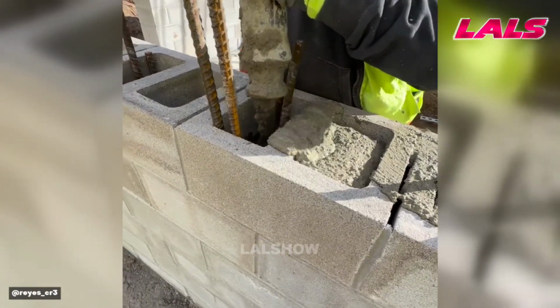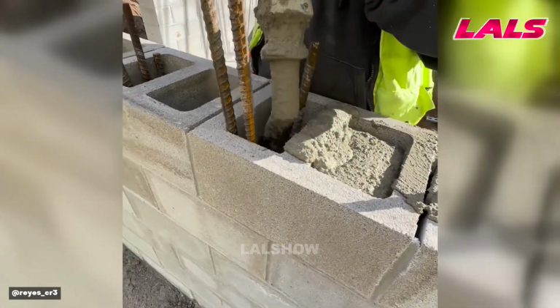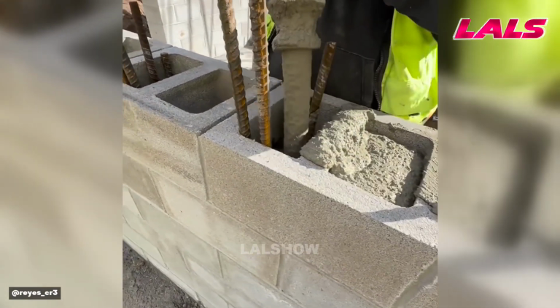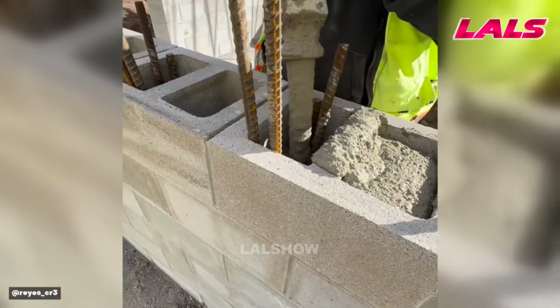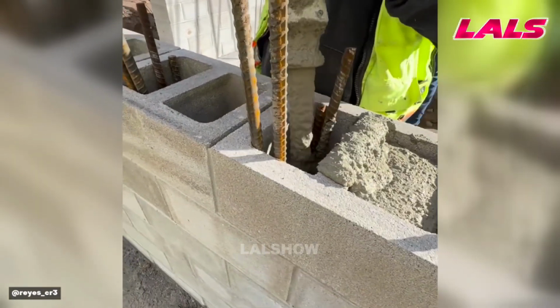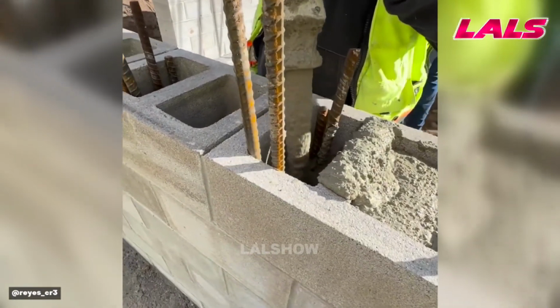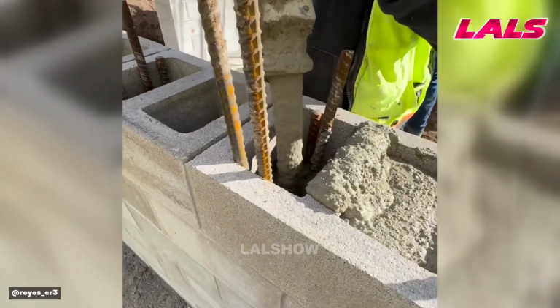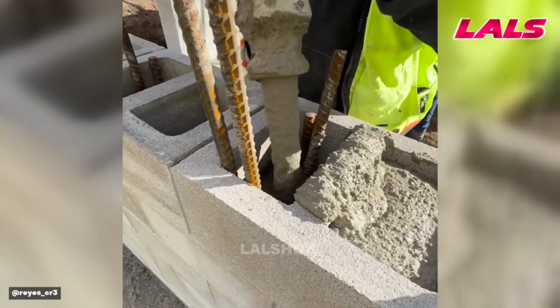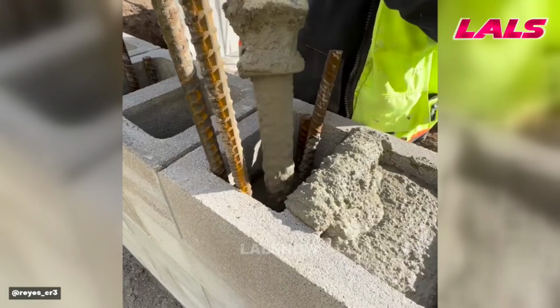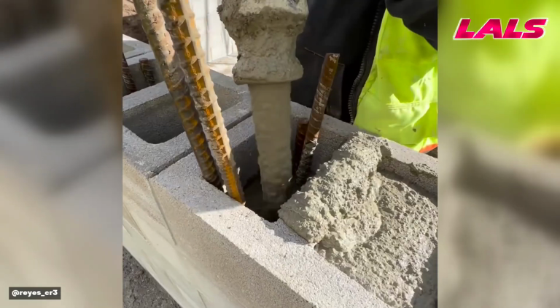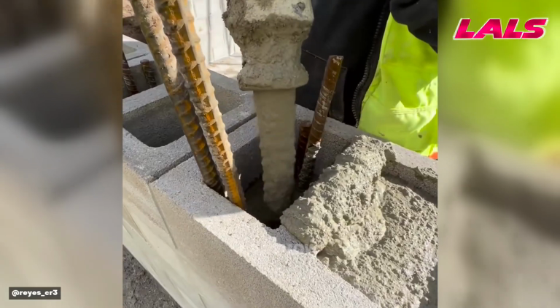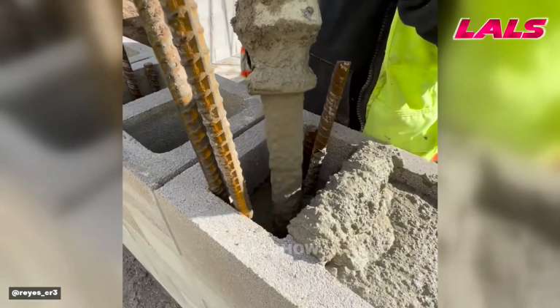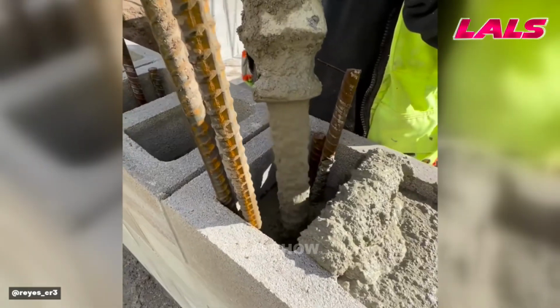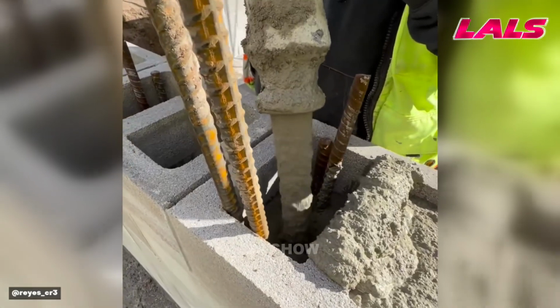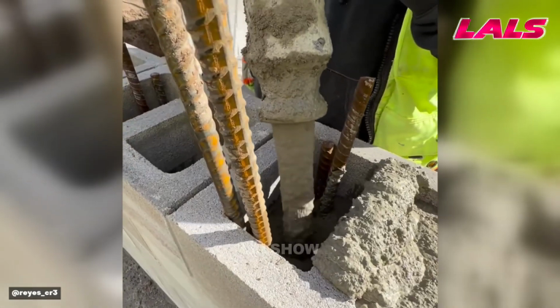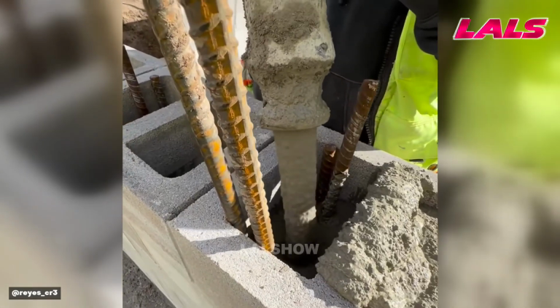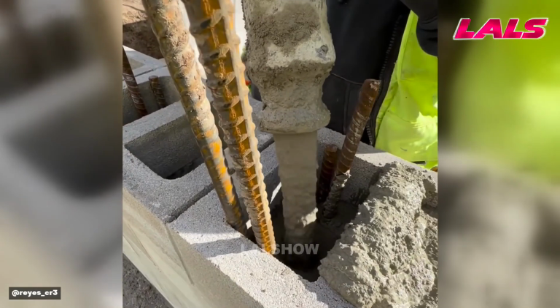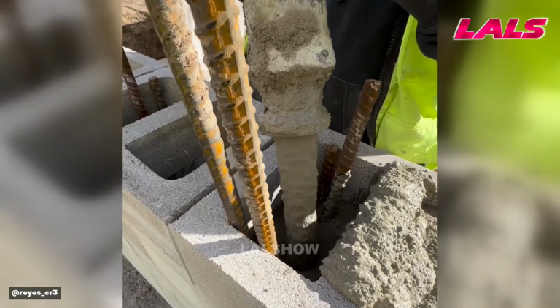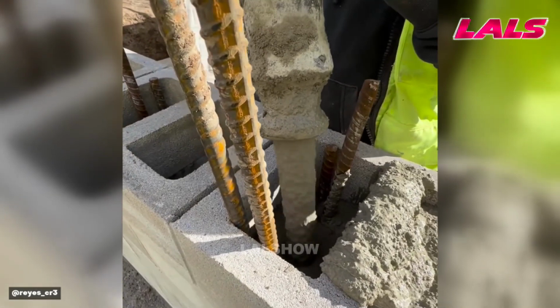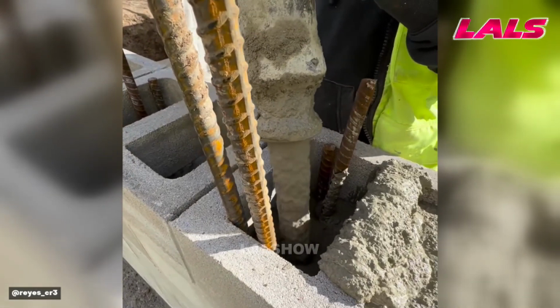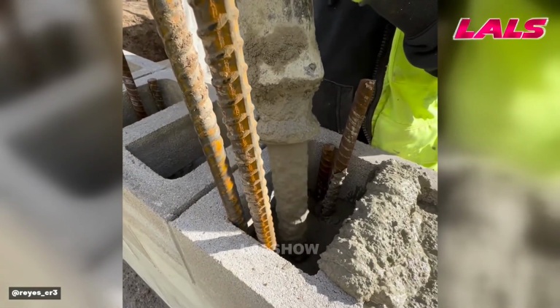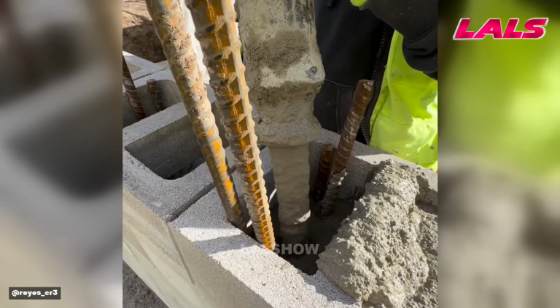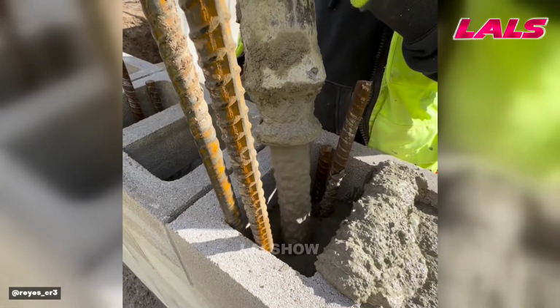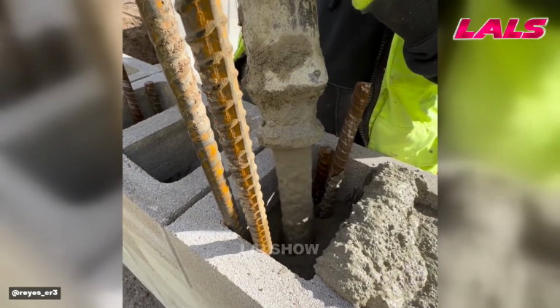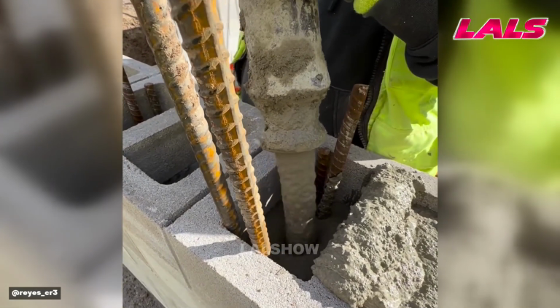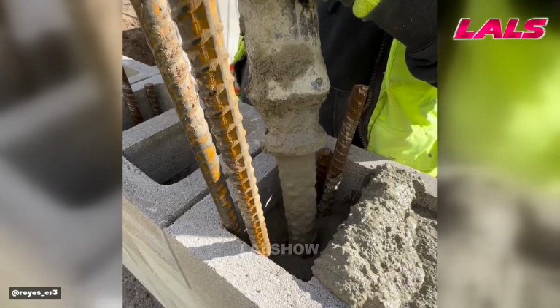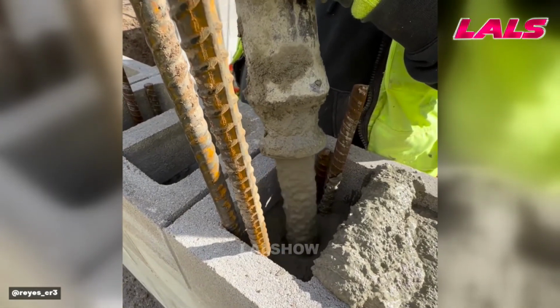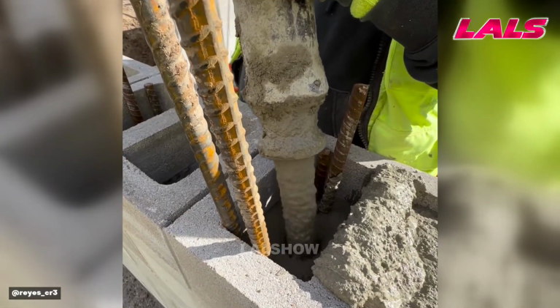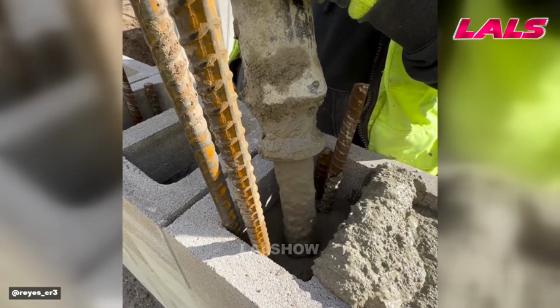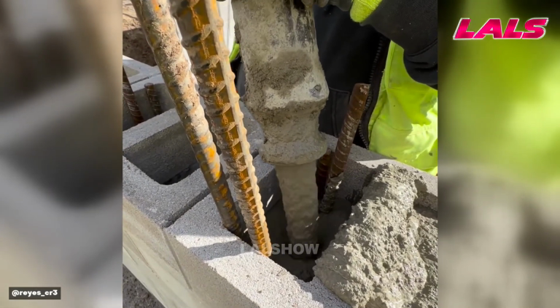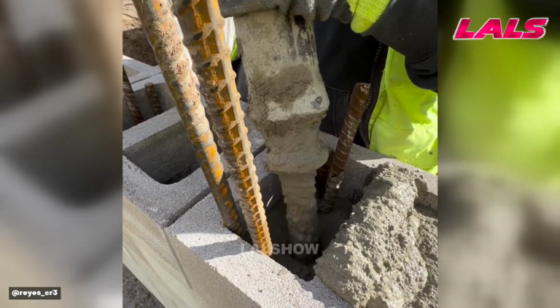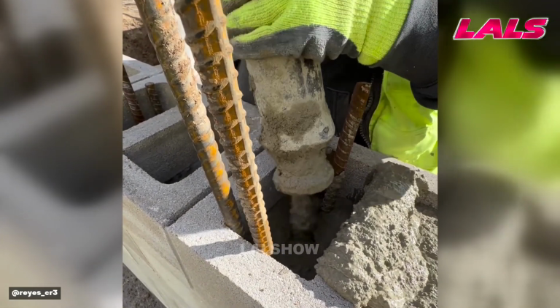Concrete mix is pumped through a hose to fill reinforced block cavities, increasing wall strength.